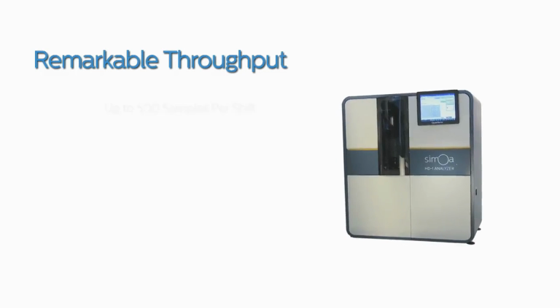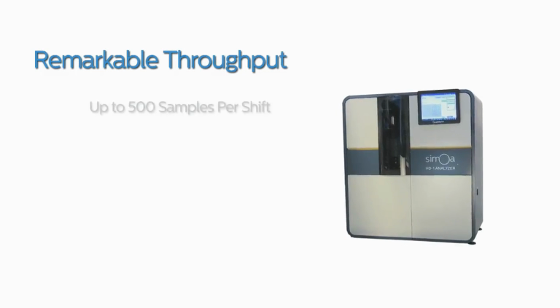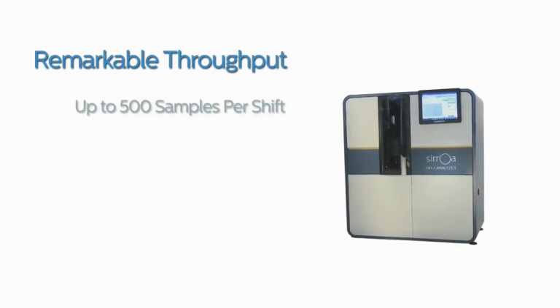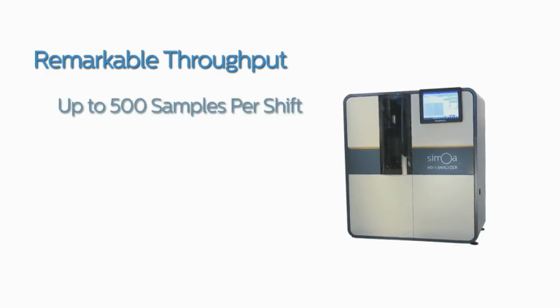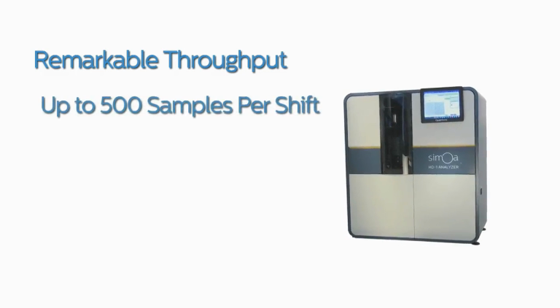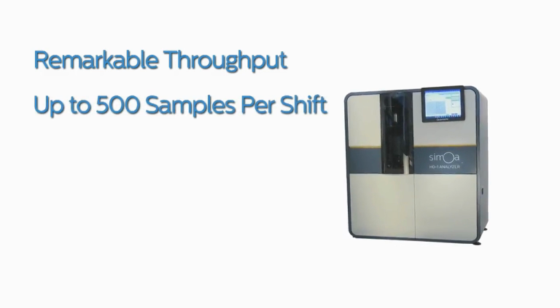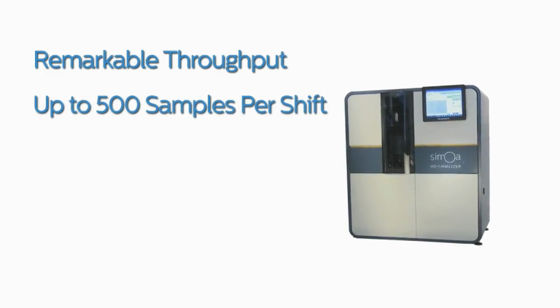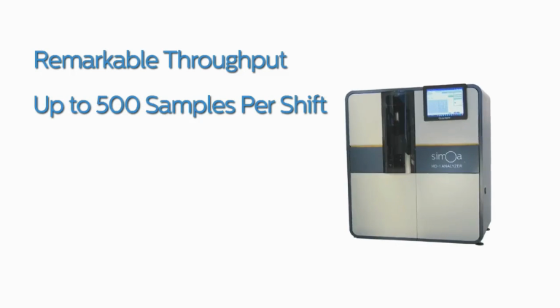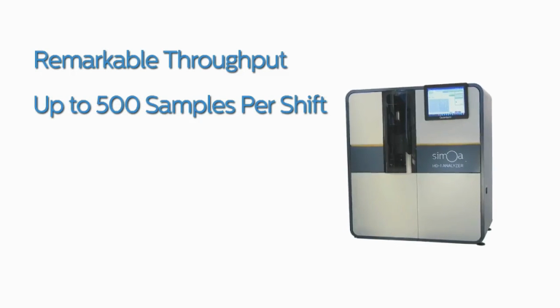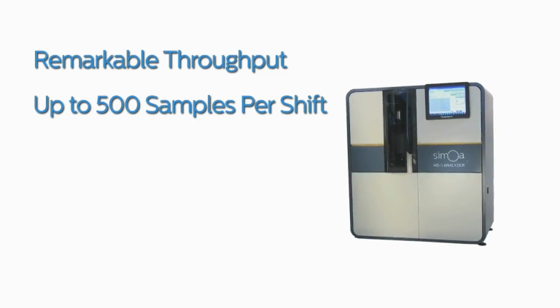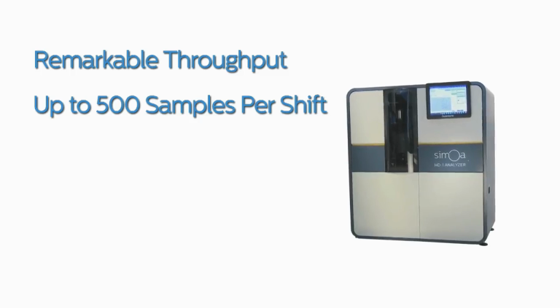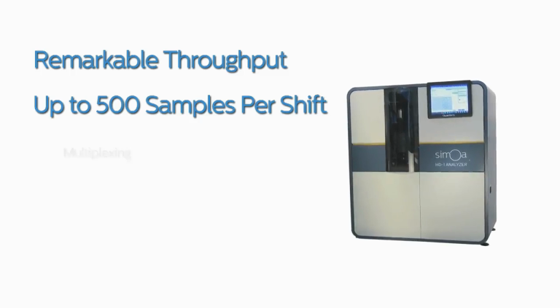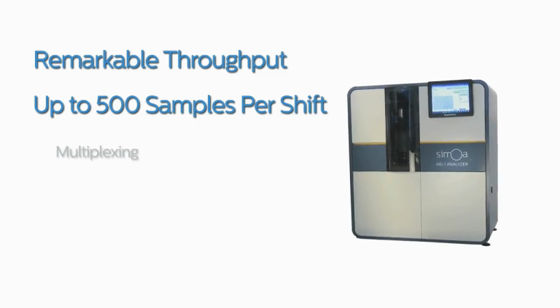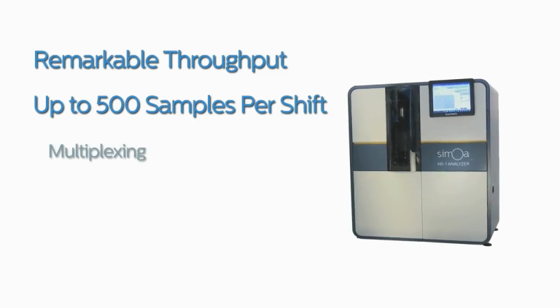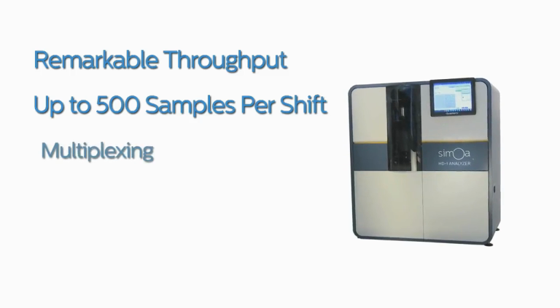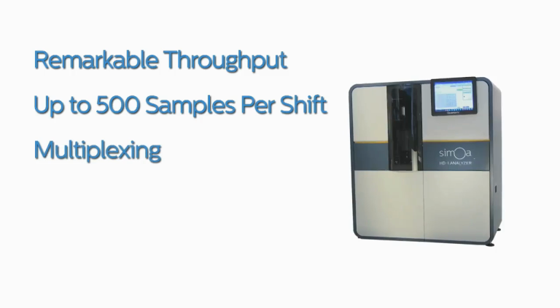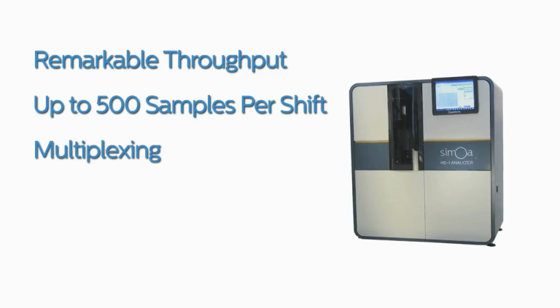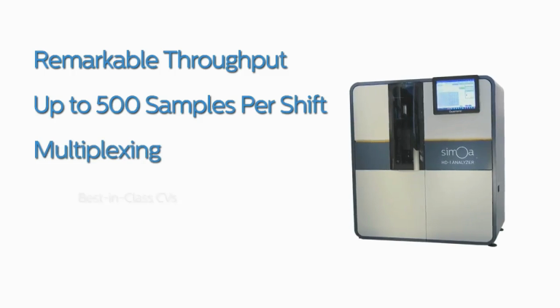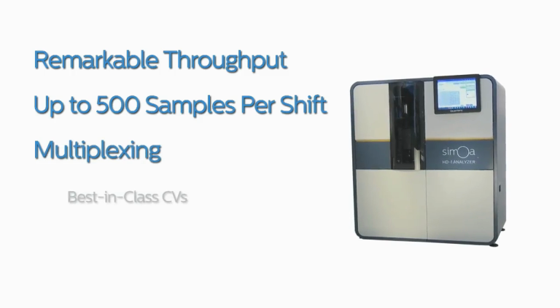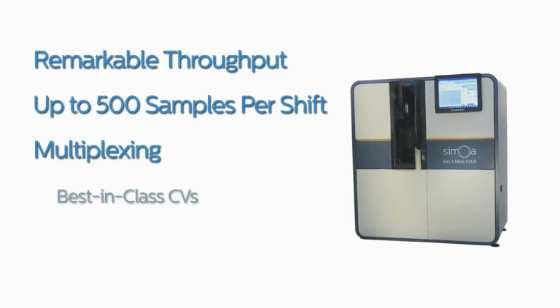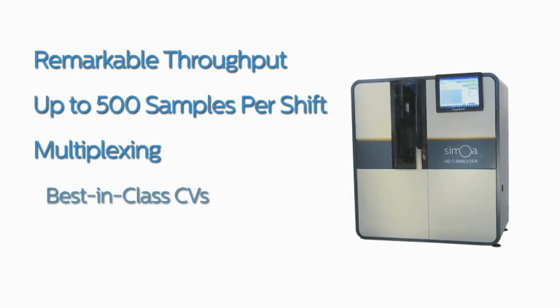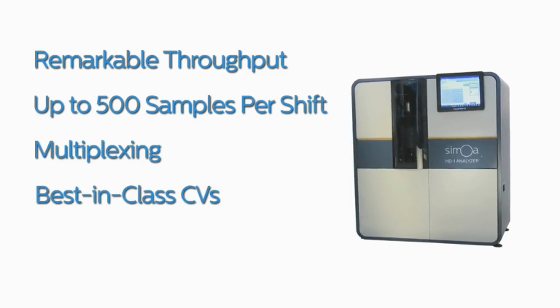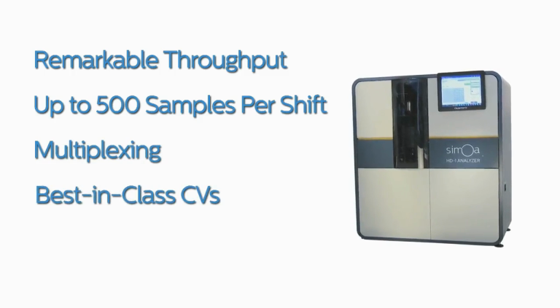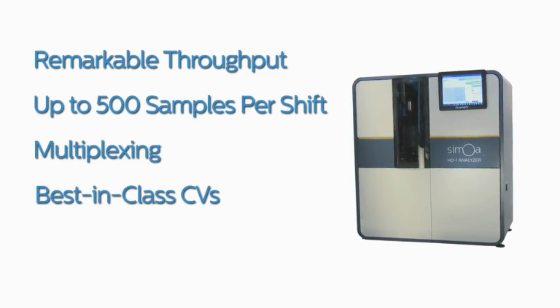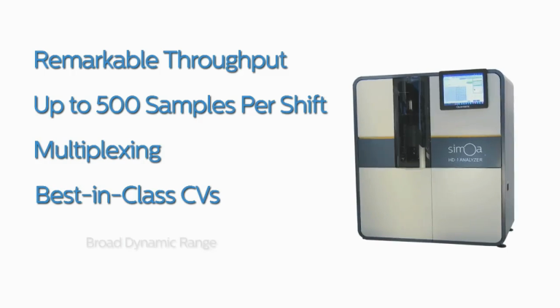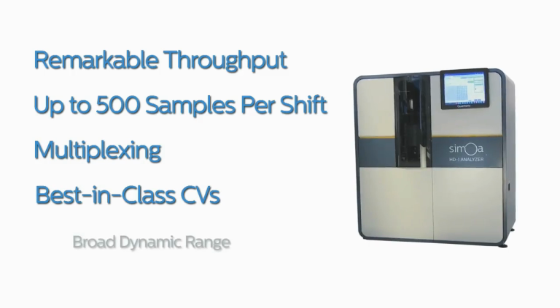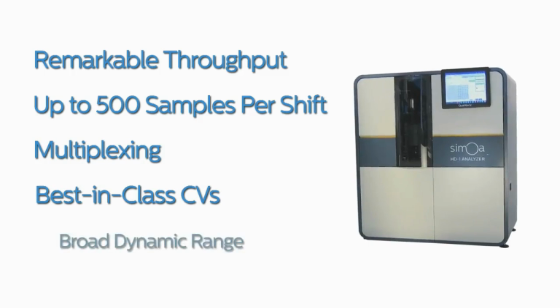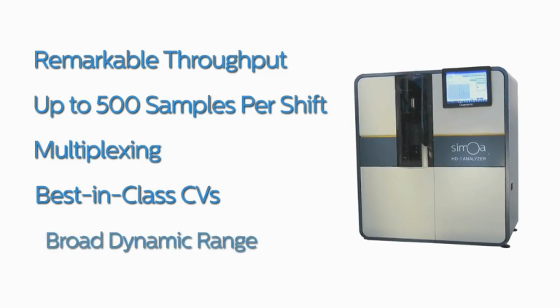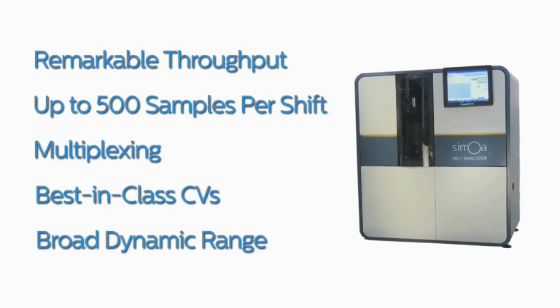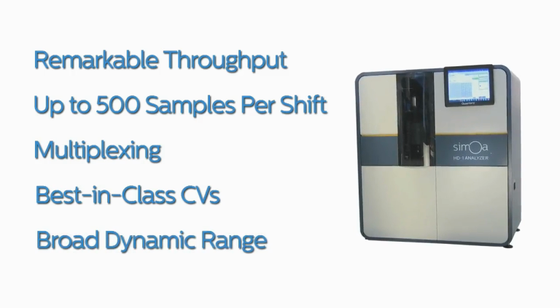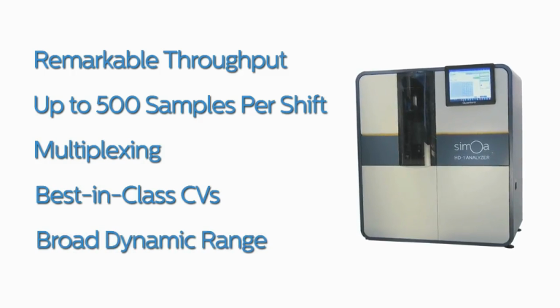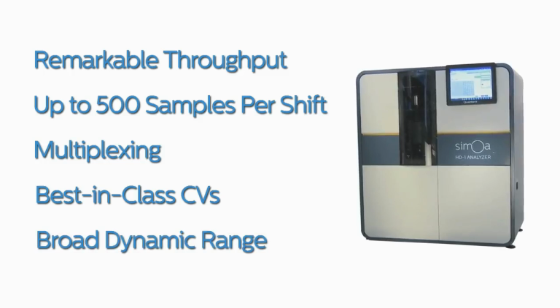That means remarkable throughput — up to 500 samples per shift — and multiplexing, best-in-class CVs, and a broad dynamic range.